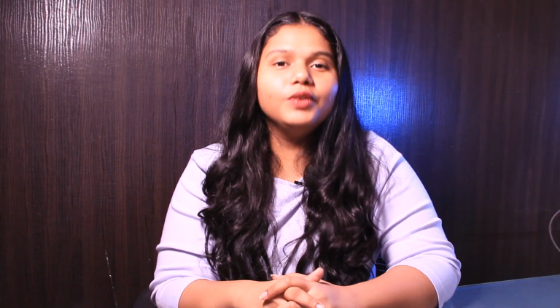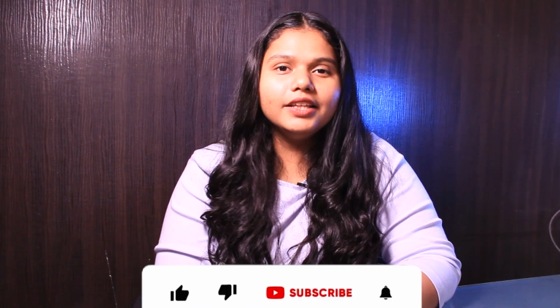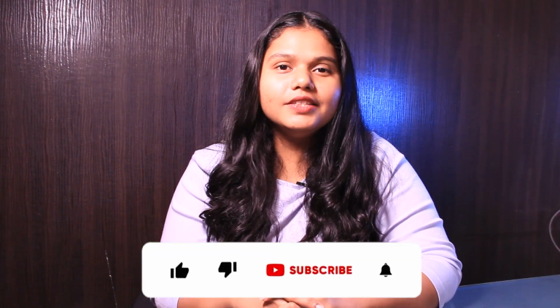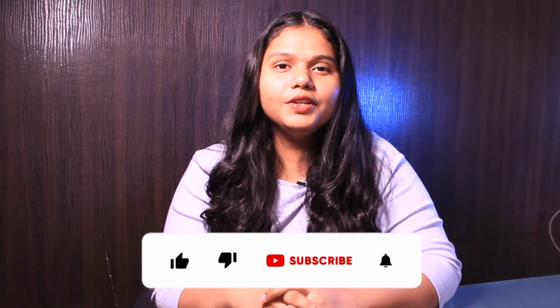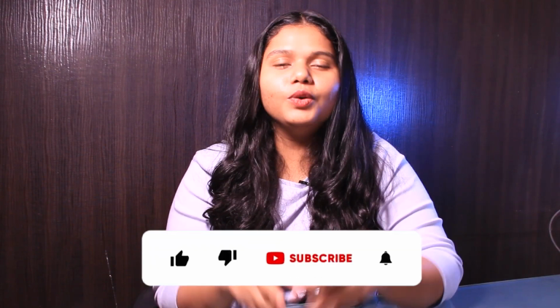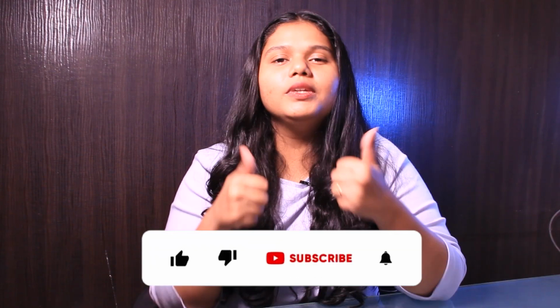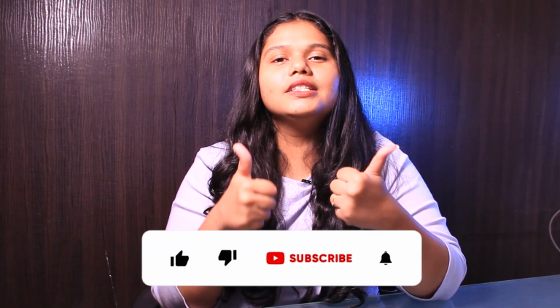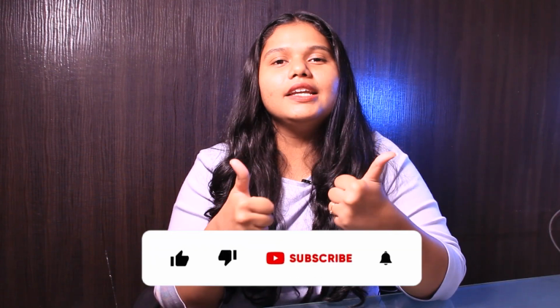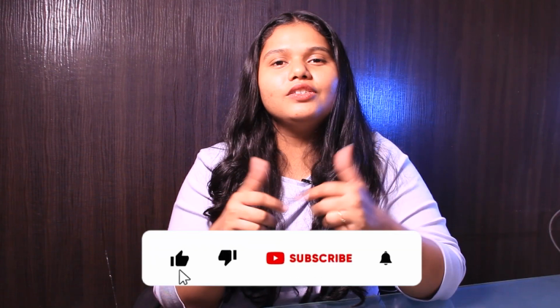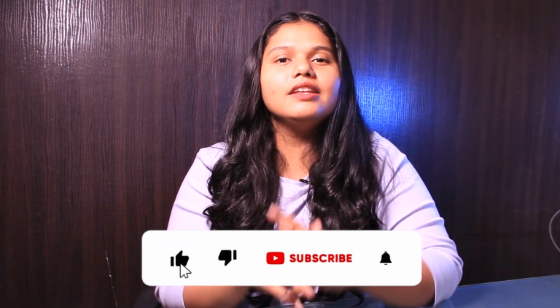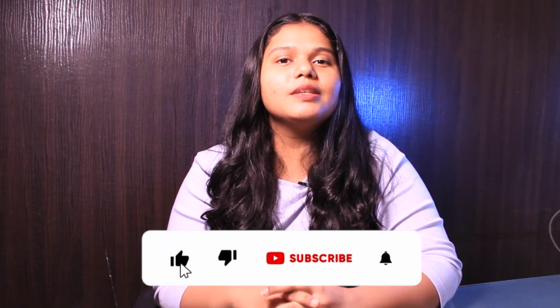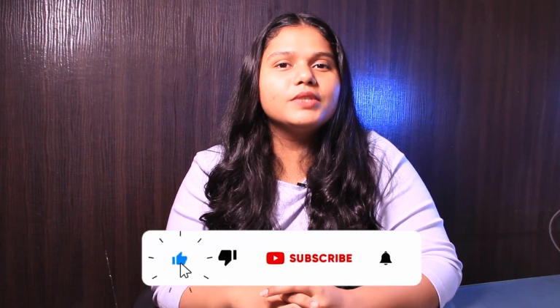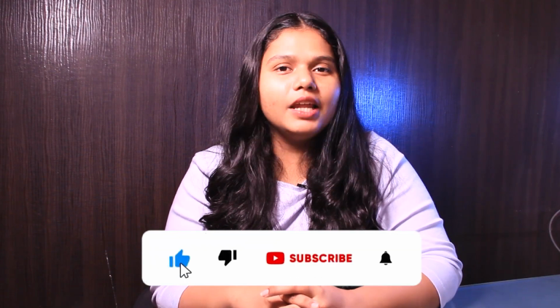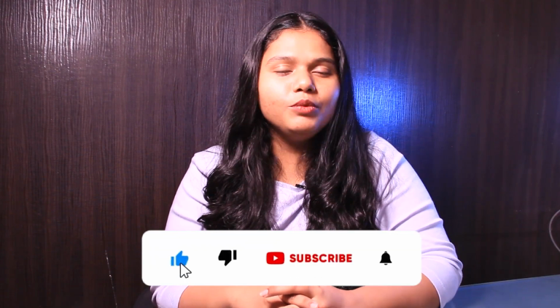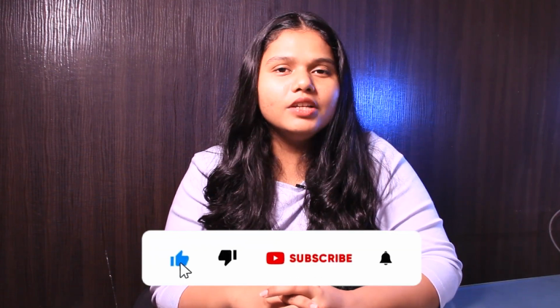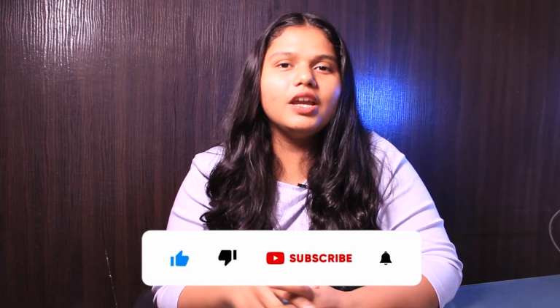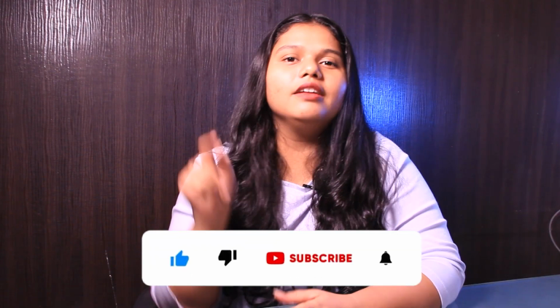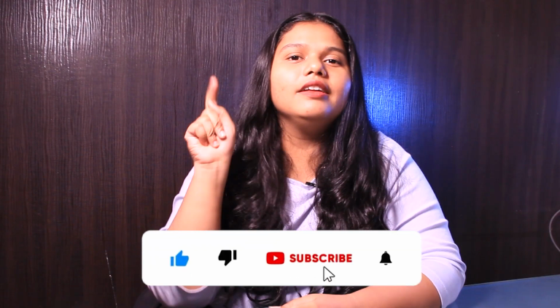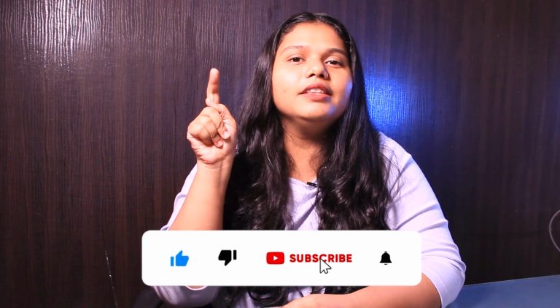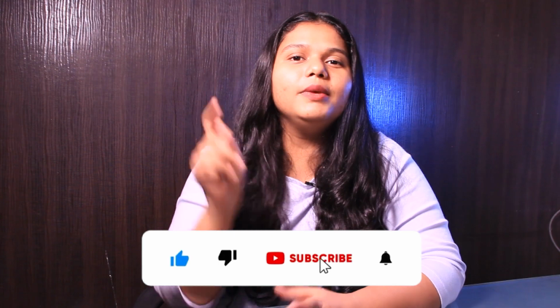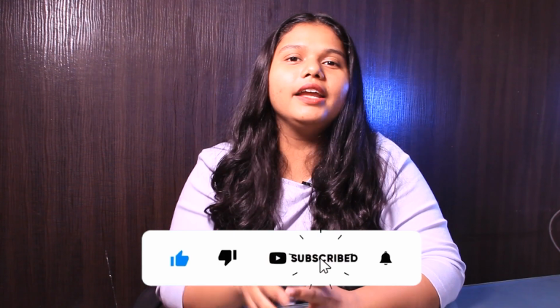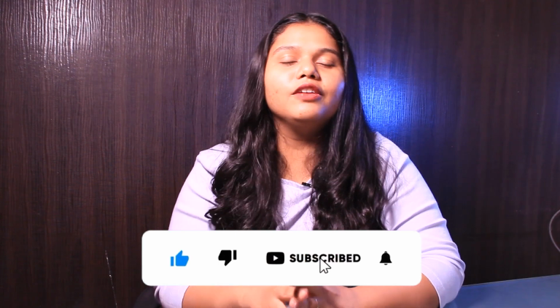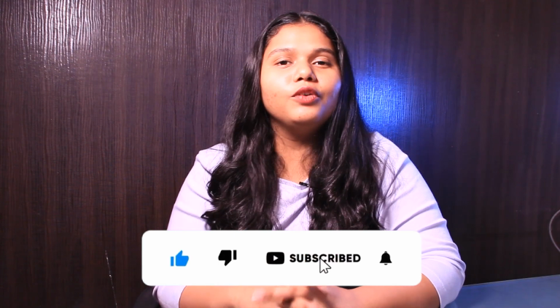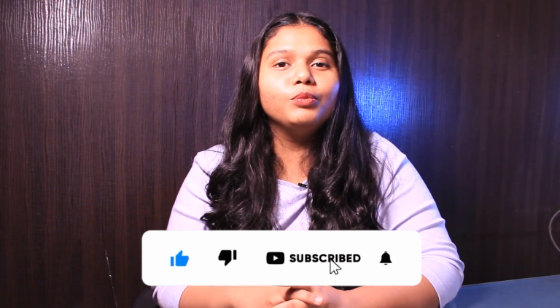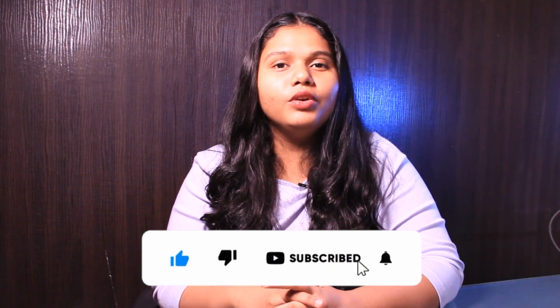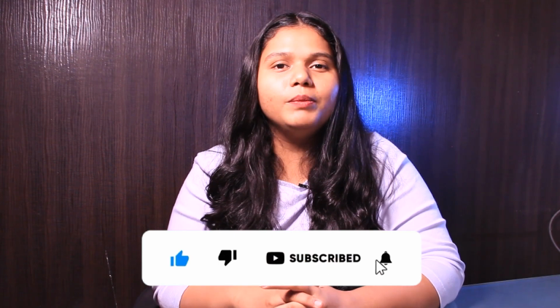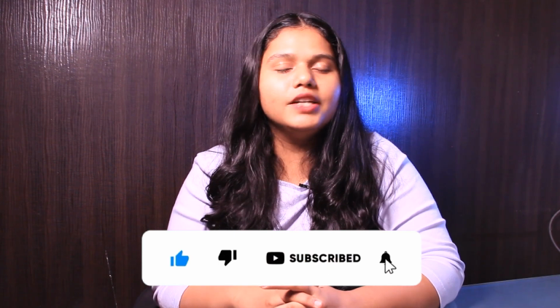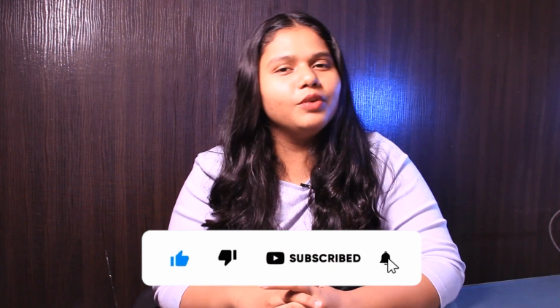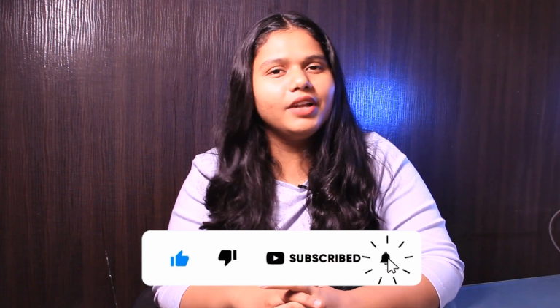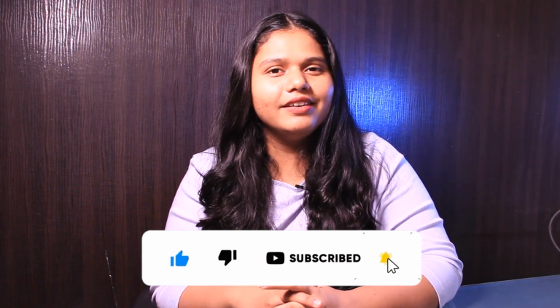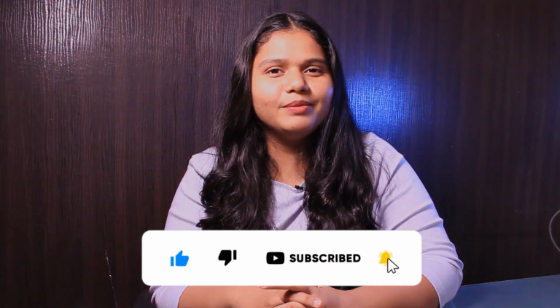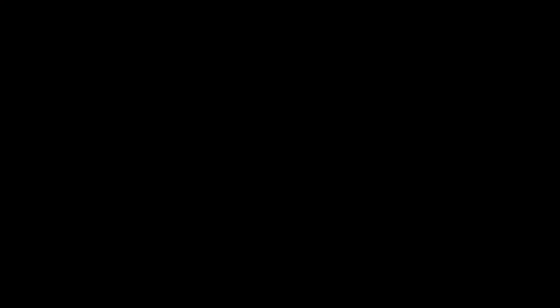If you liked this video, please like, share, and subscribe to our channel. Hit the bell icon for more updates from GradDreams.